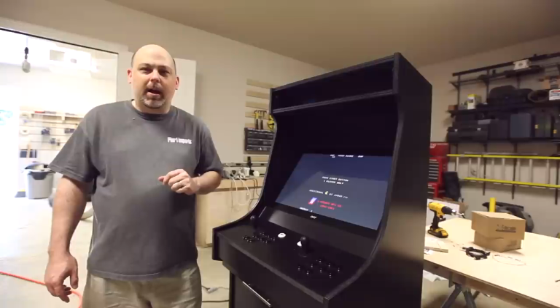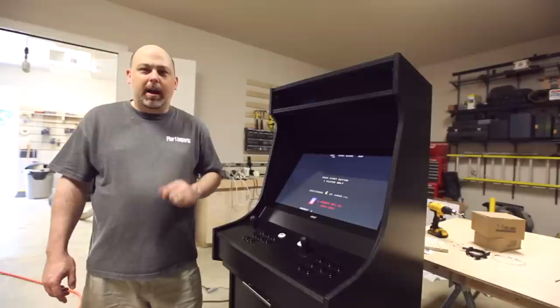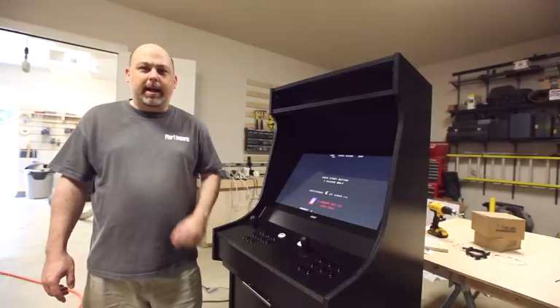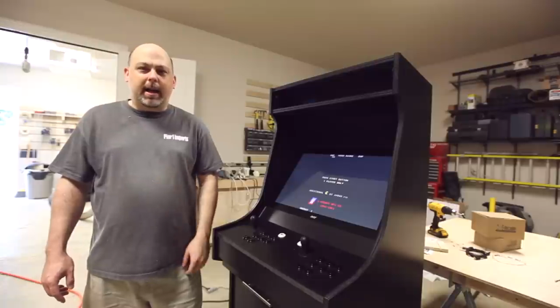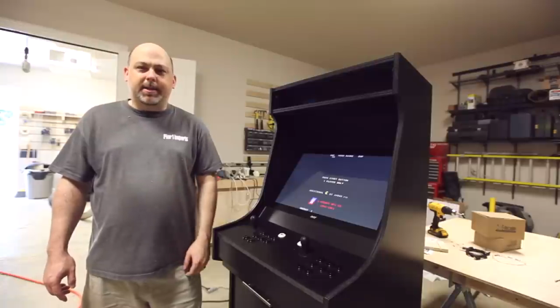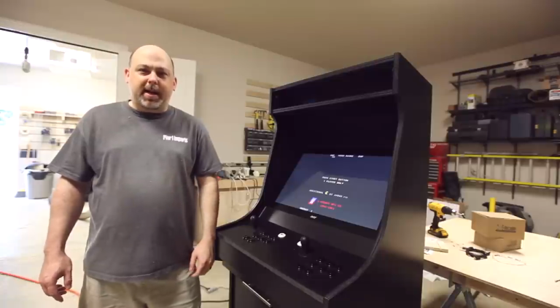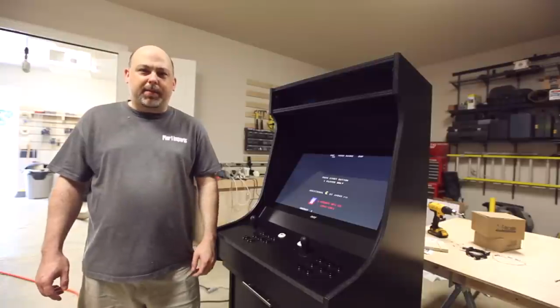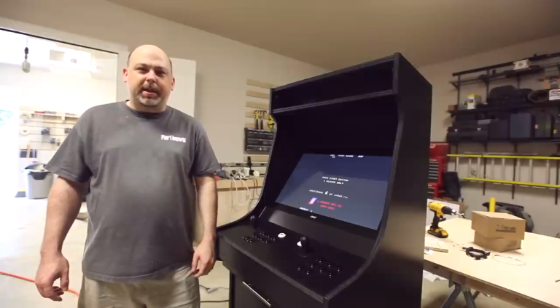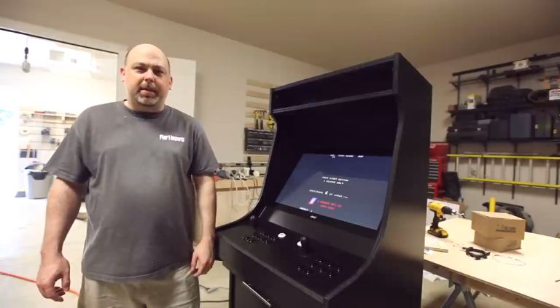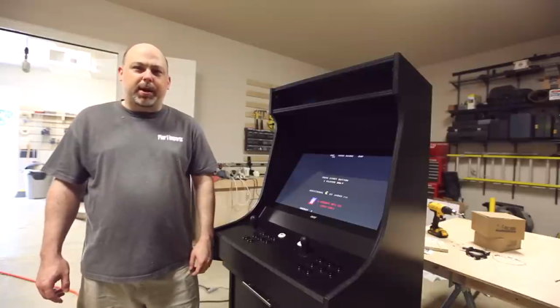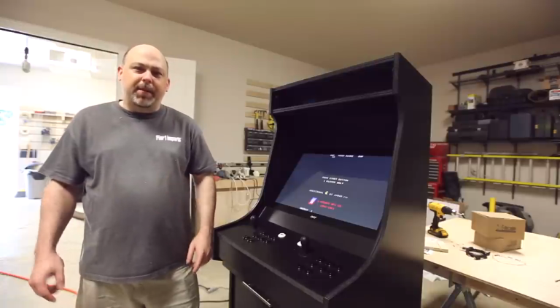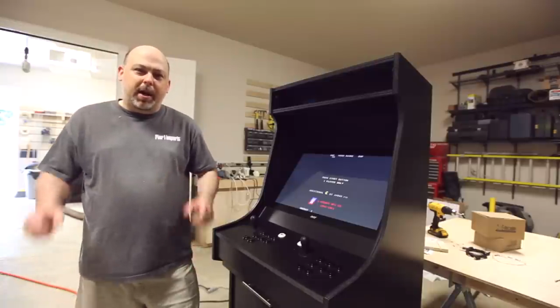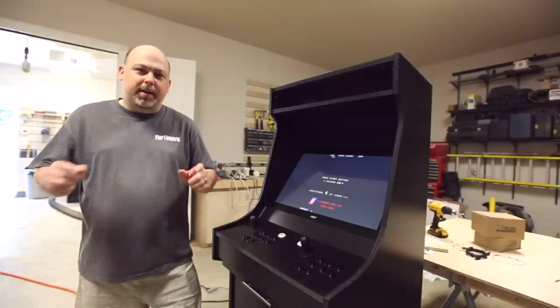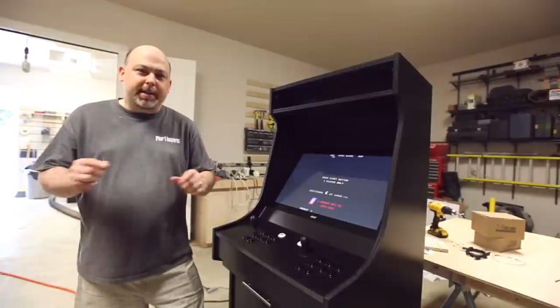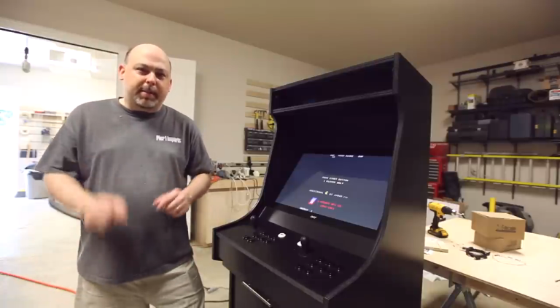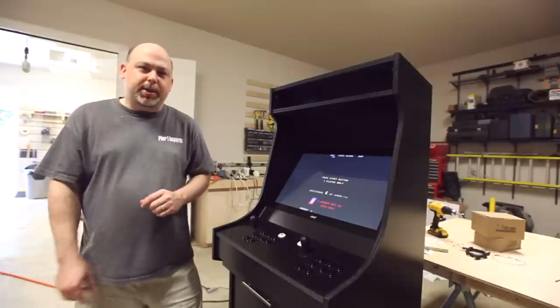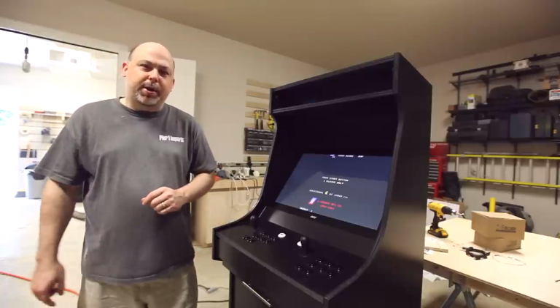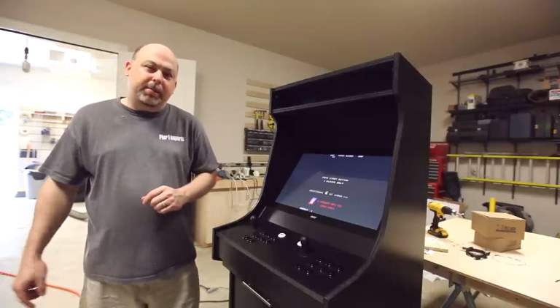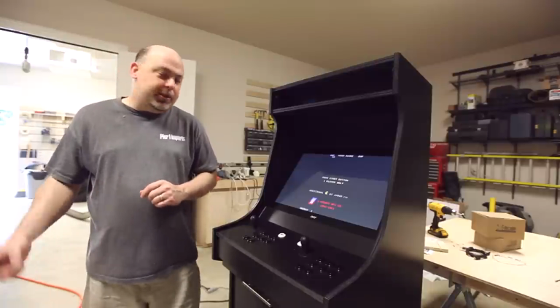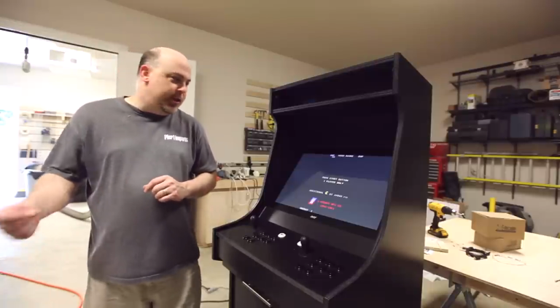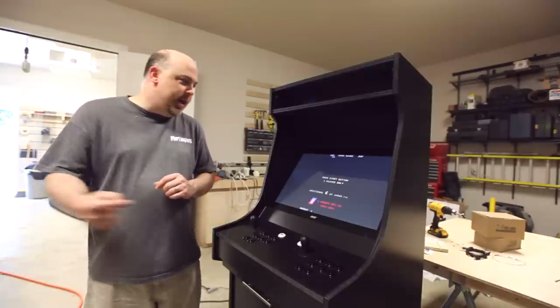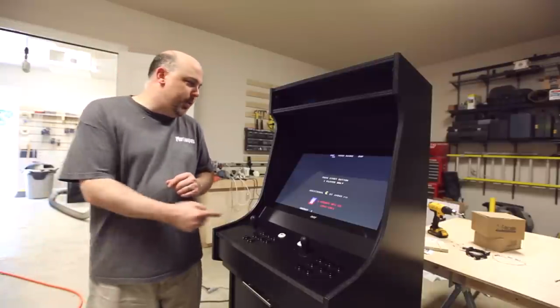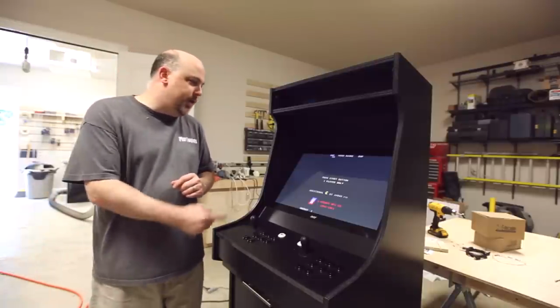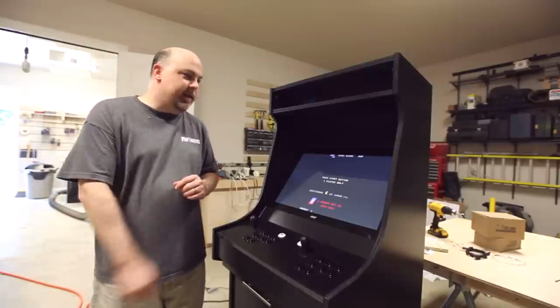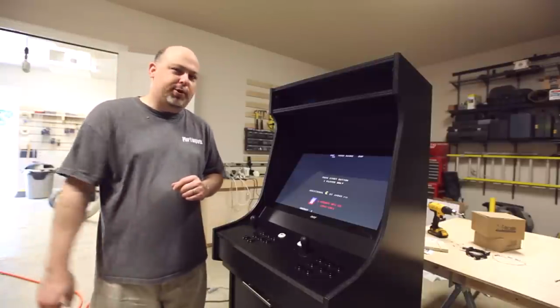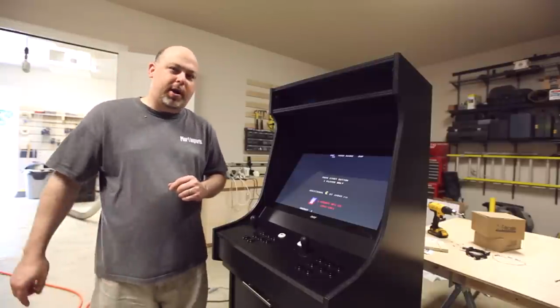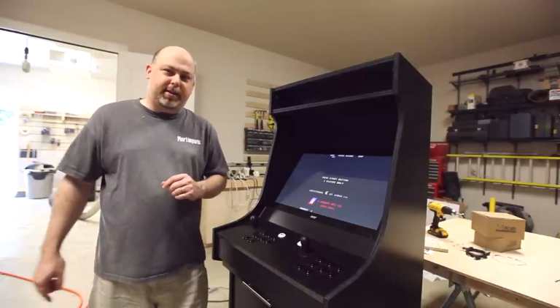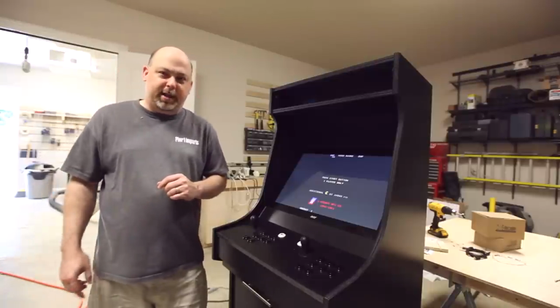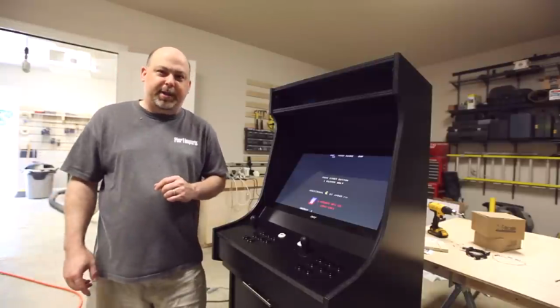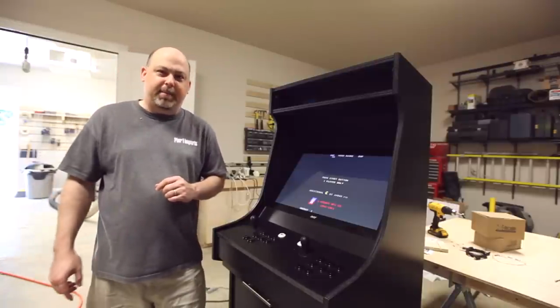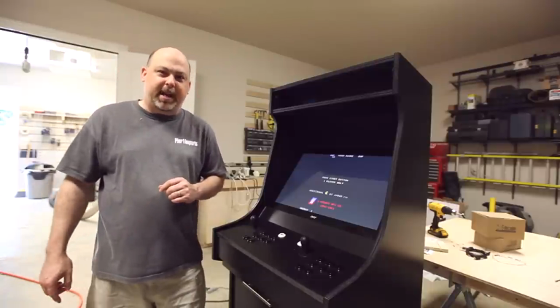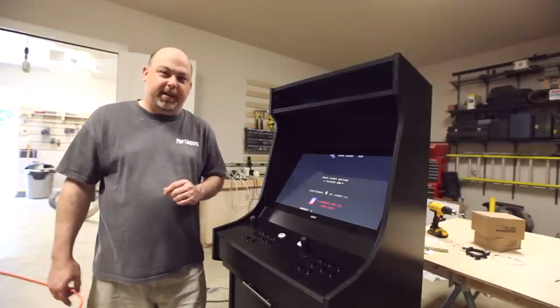Hey guys, it's Mike from the Geek Pub, and on this episode, I'm going to show you how to put all the electronics in your game cabinet.